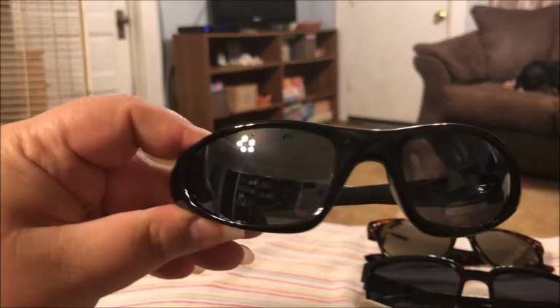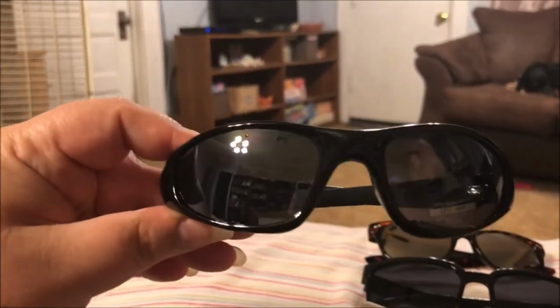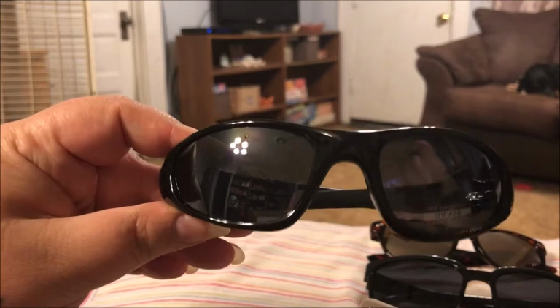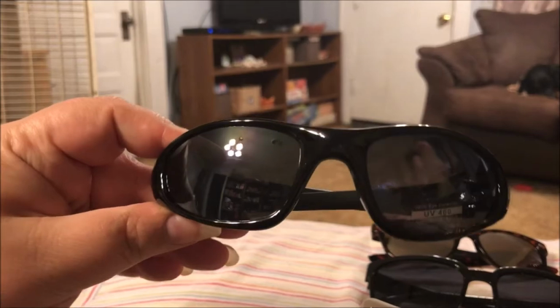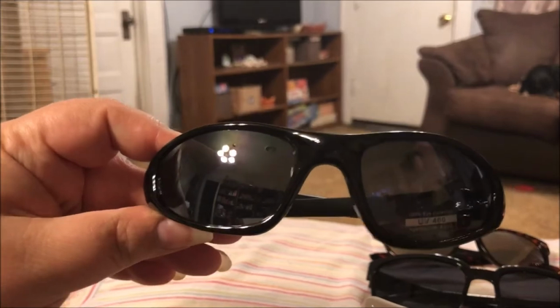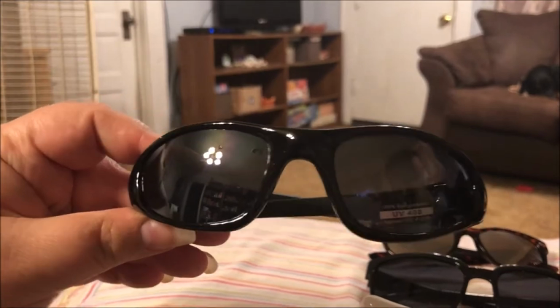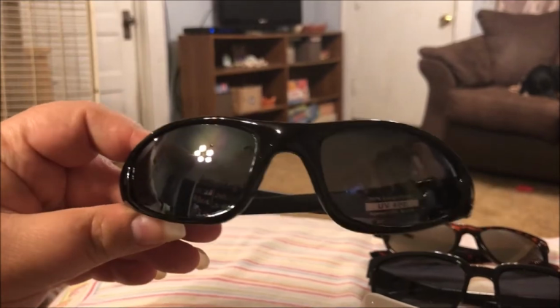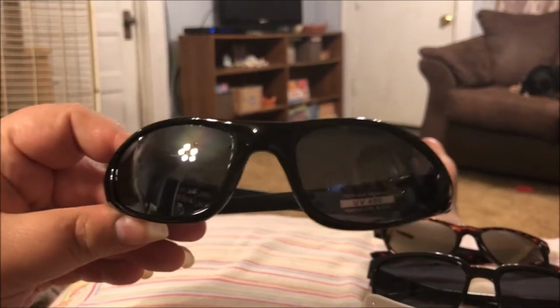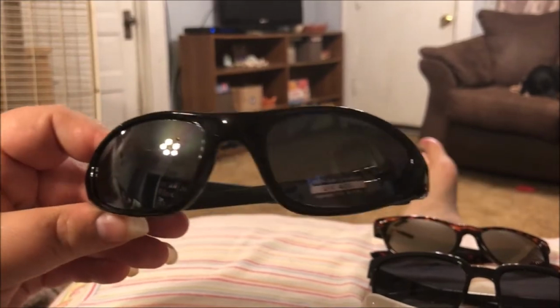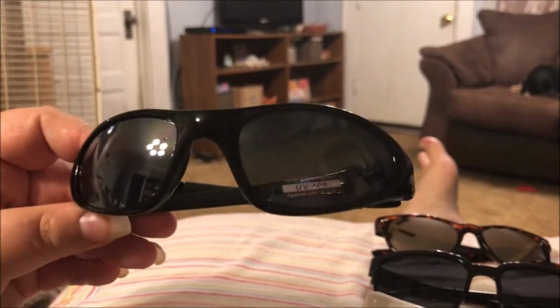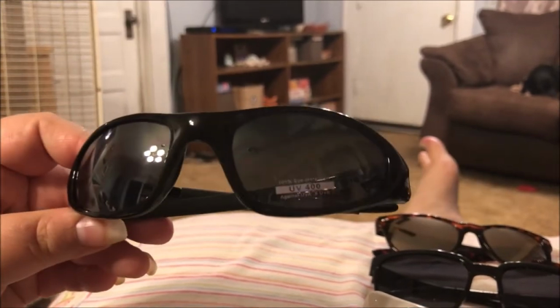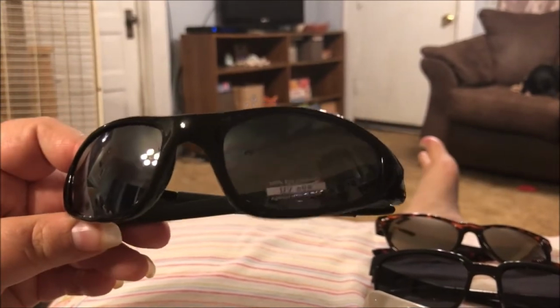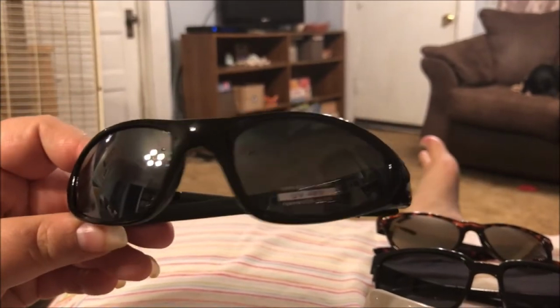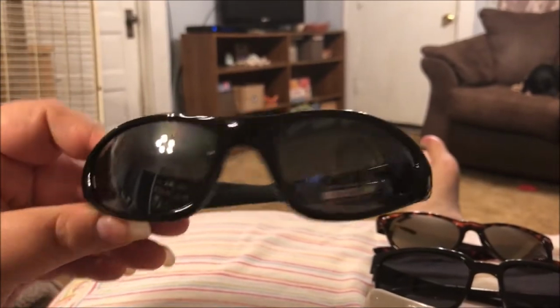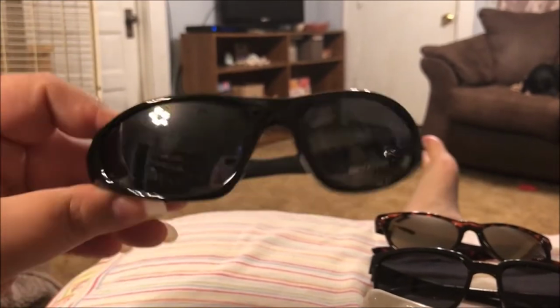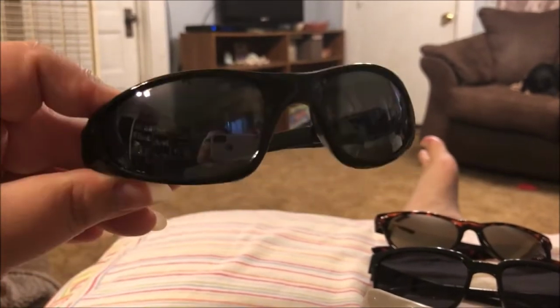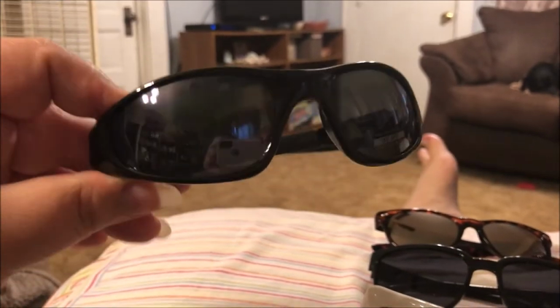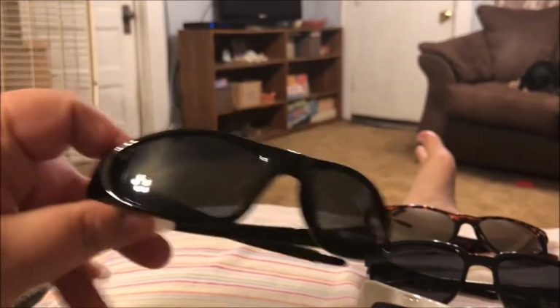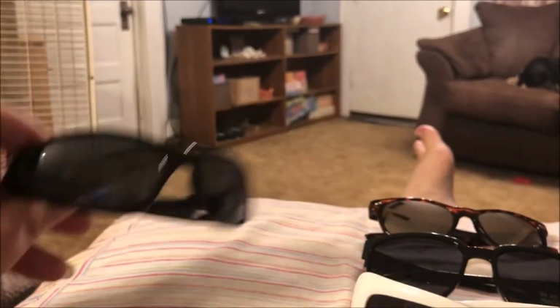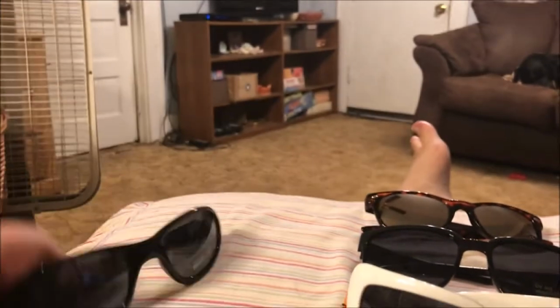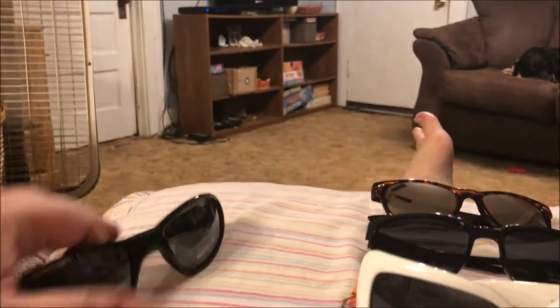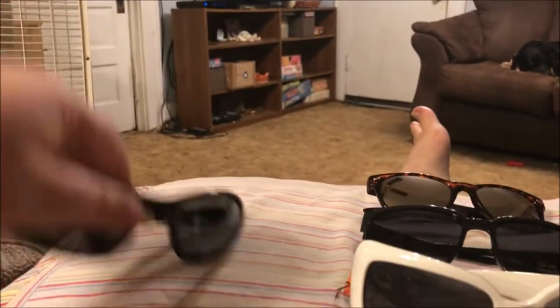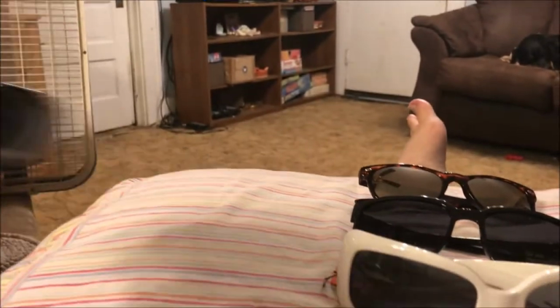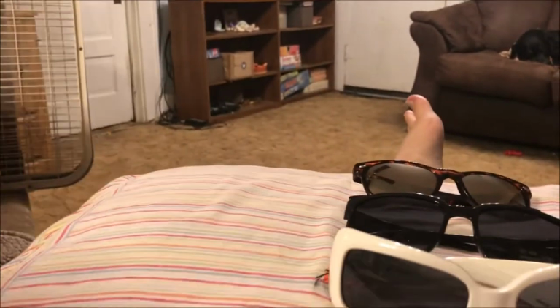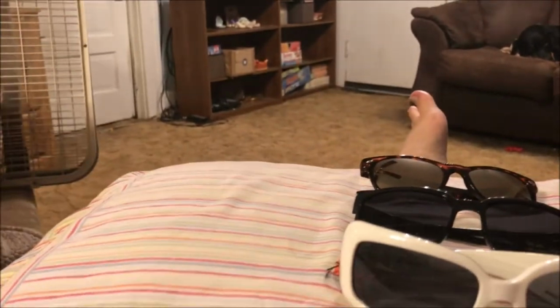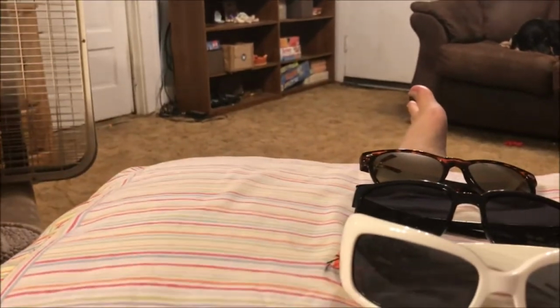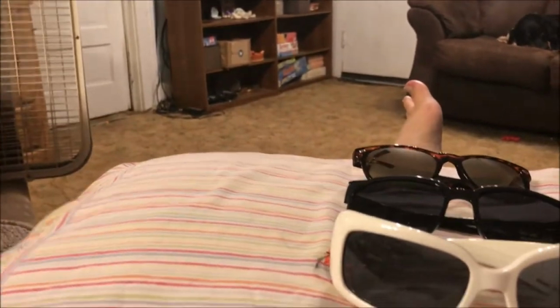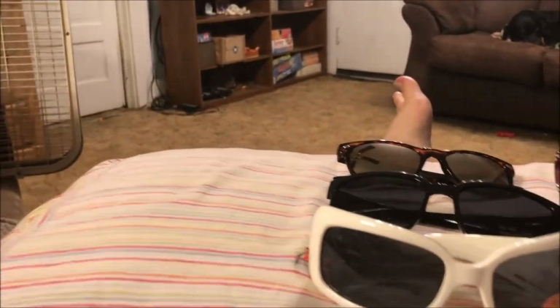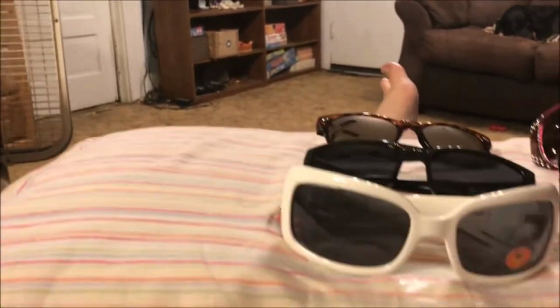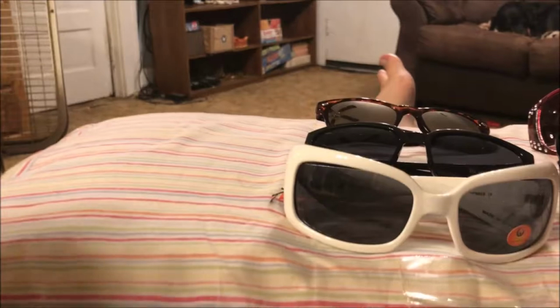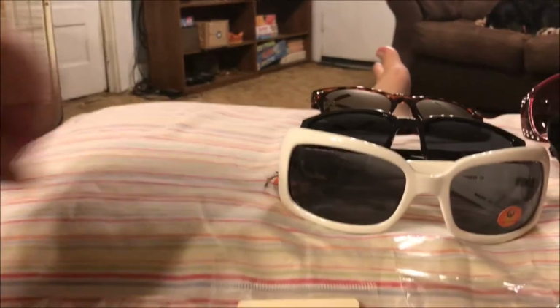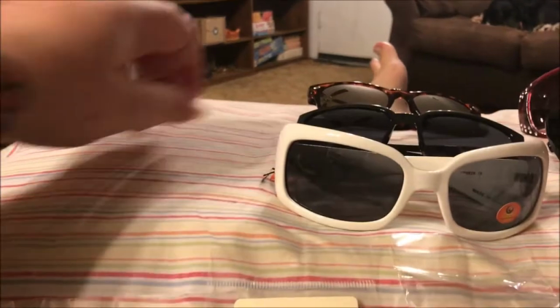no big deal. And then this is the third pair that I got for him — he likes all three pairs.